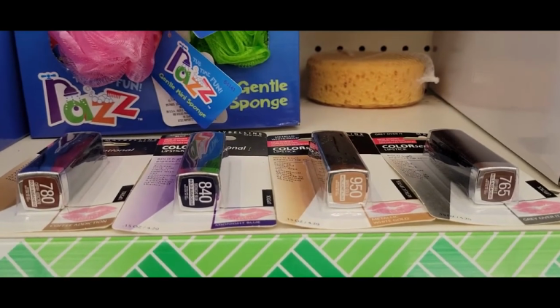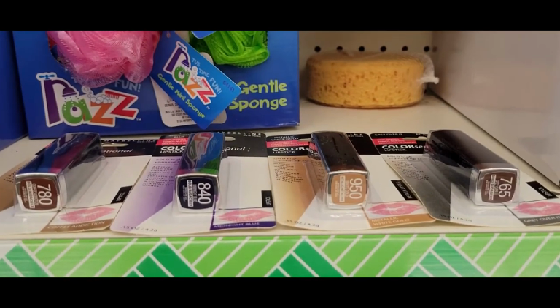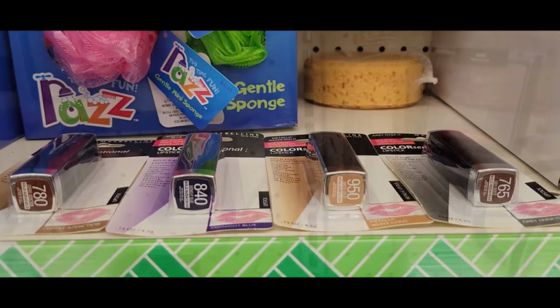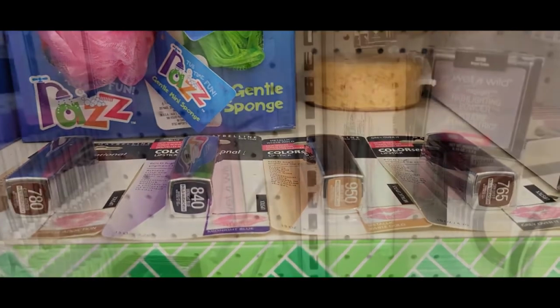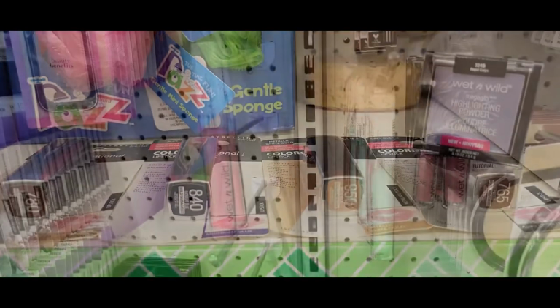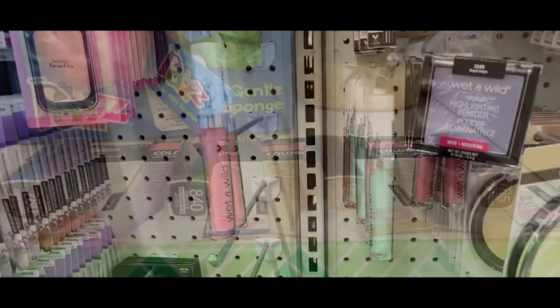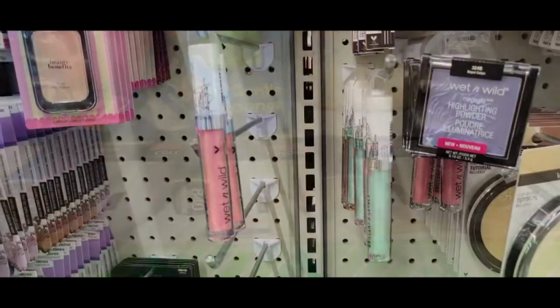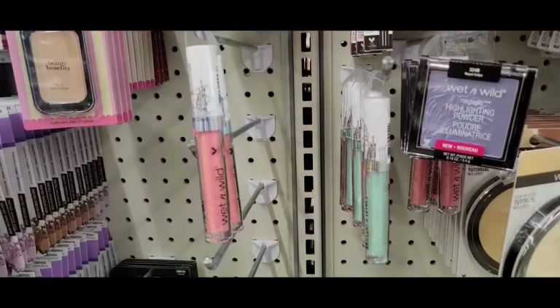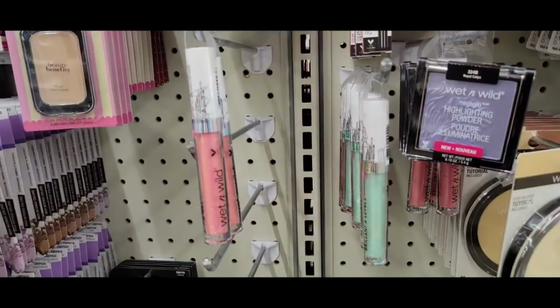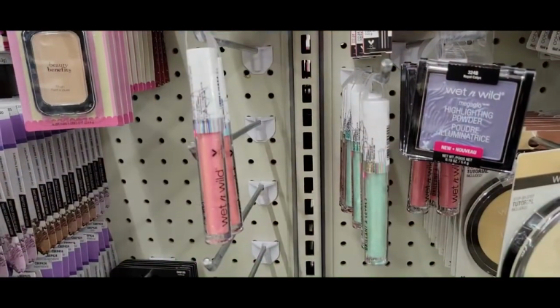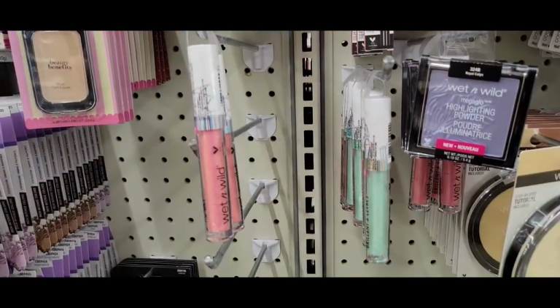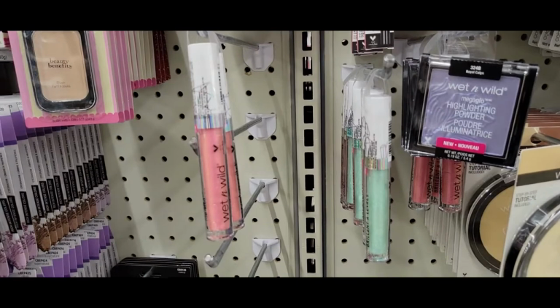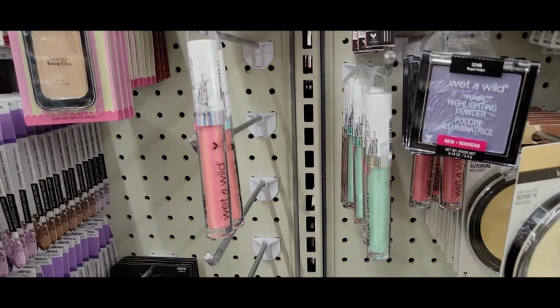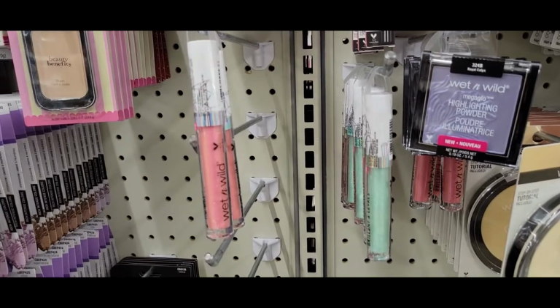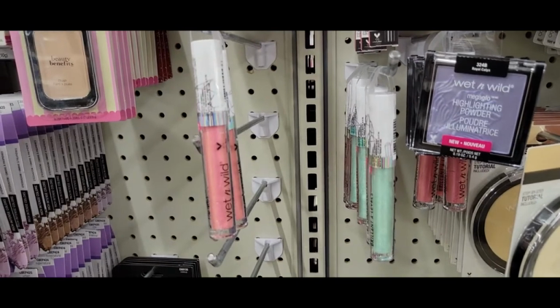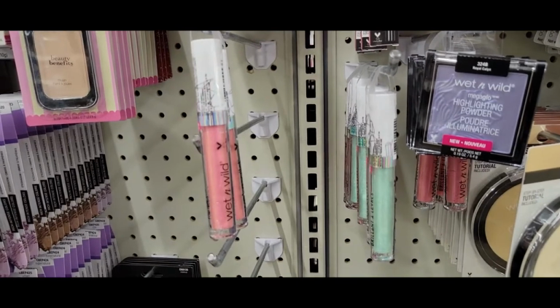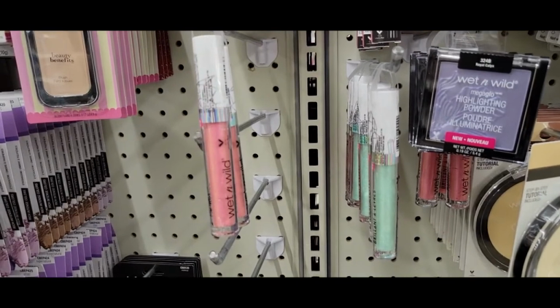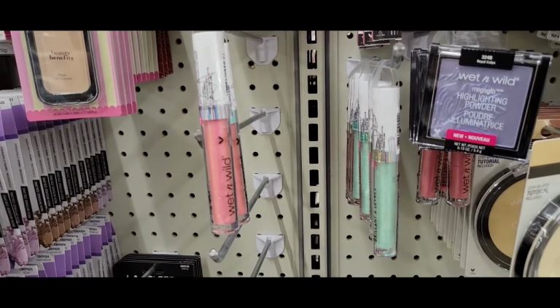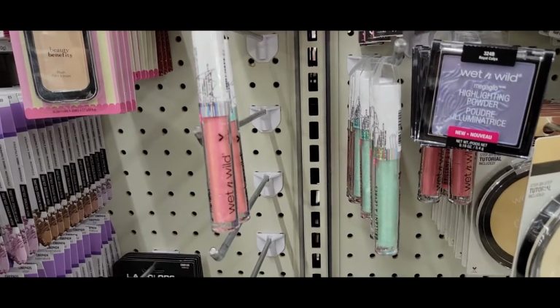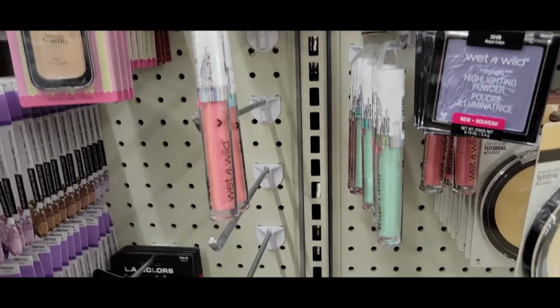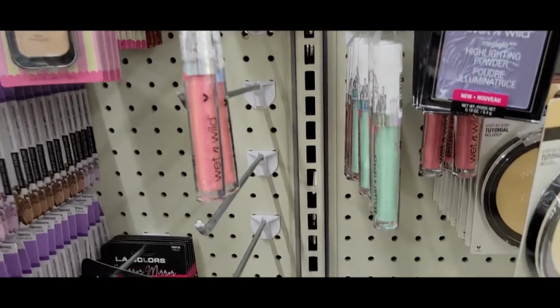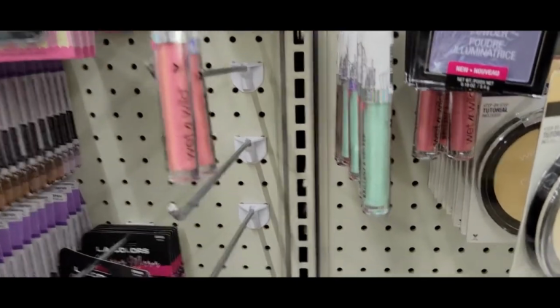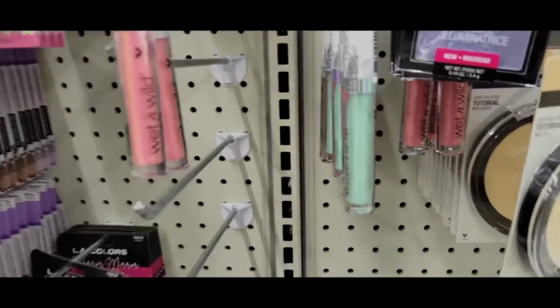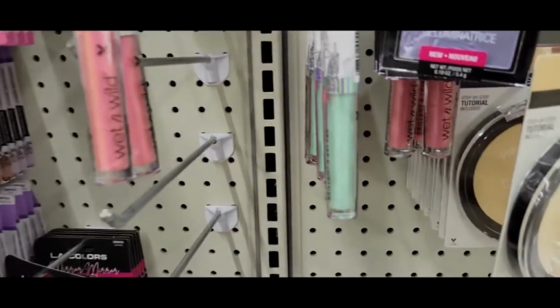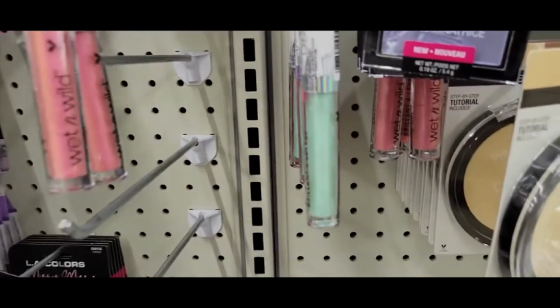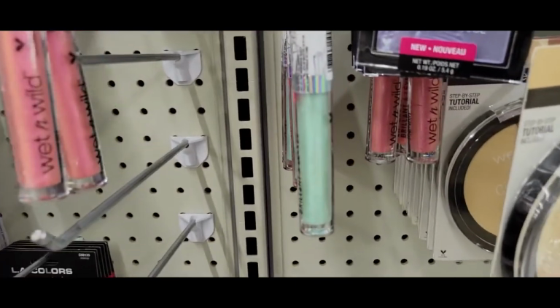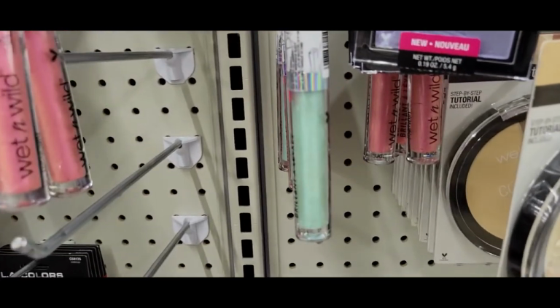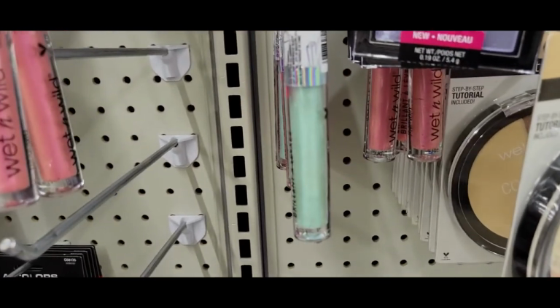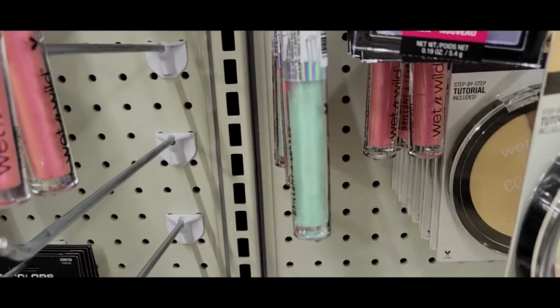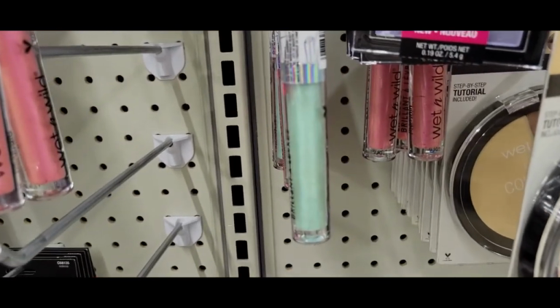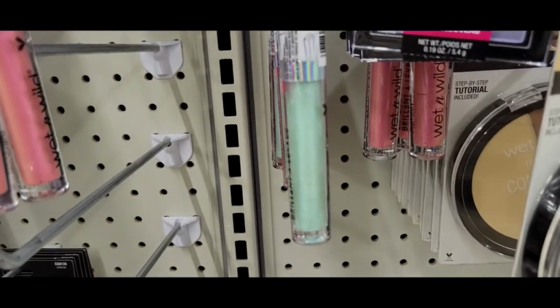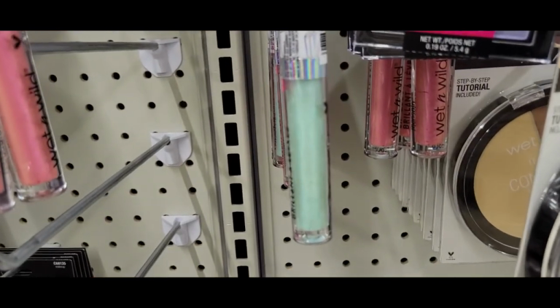I had to show you these Wet n' Wild lip glosses. That's a crazy color.